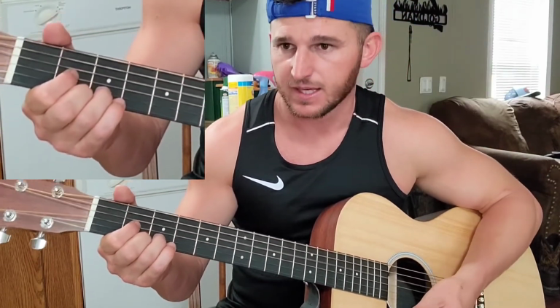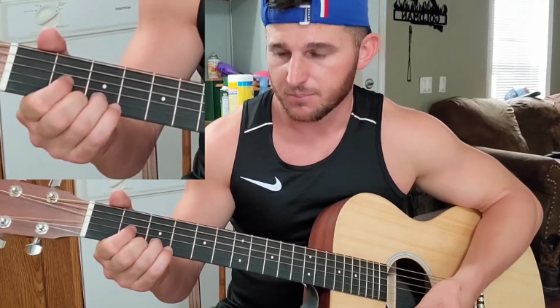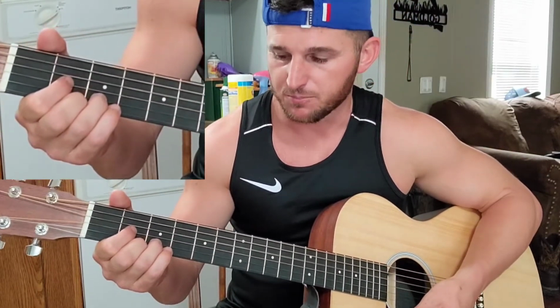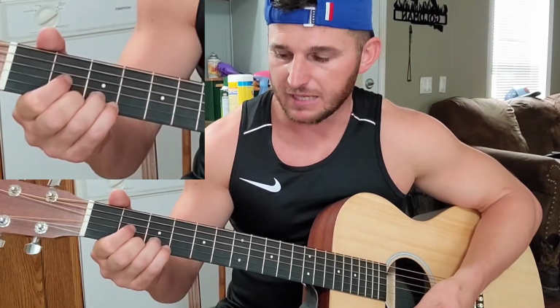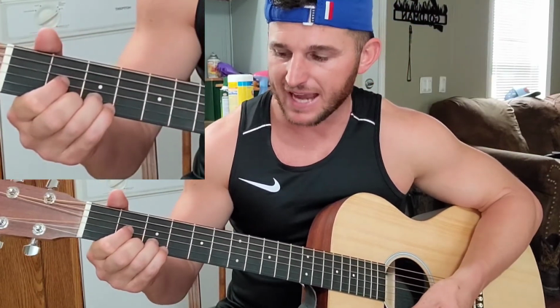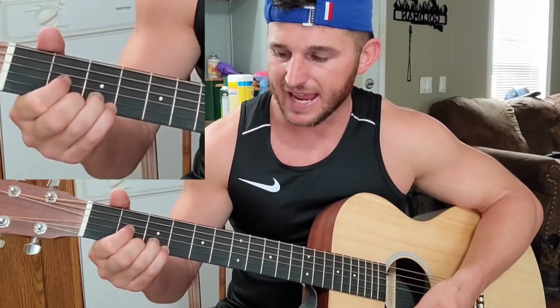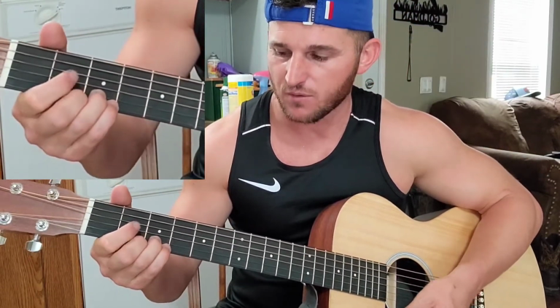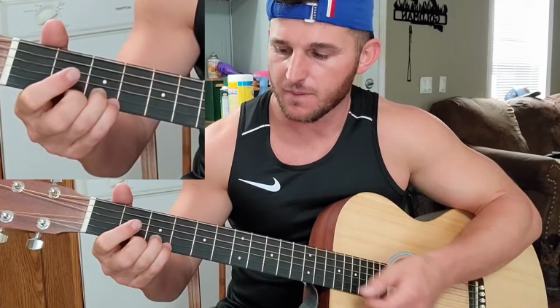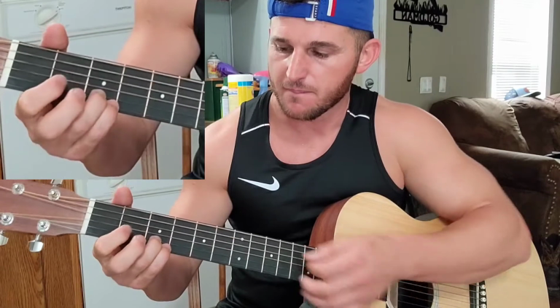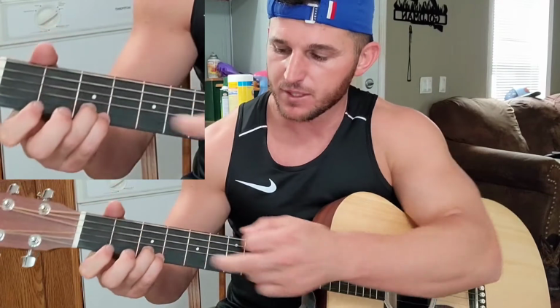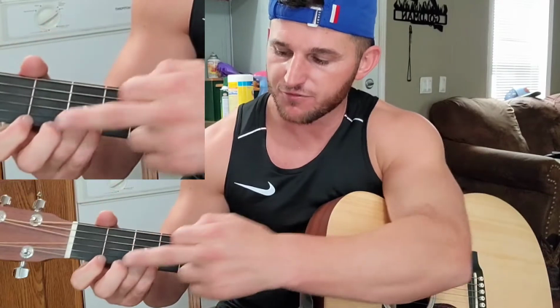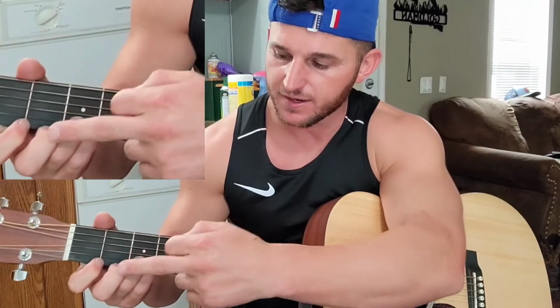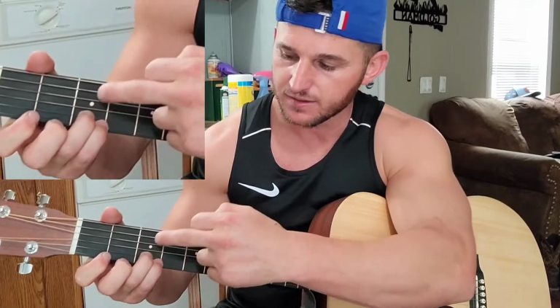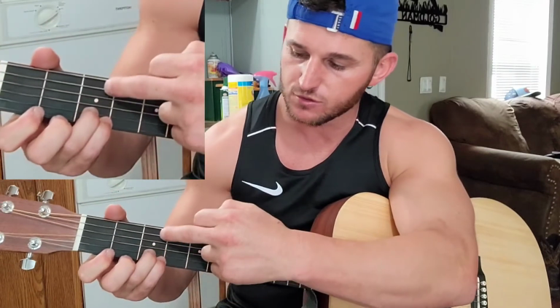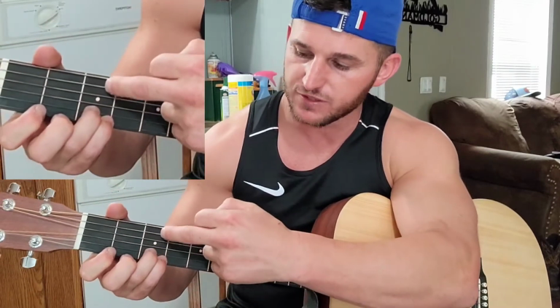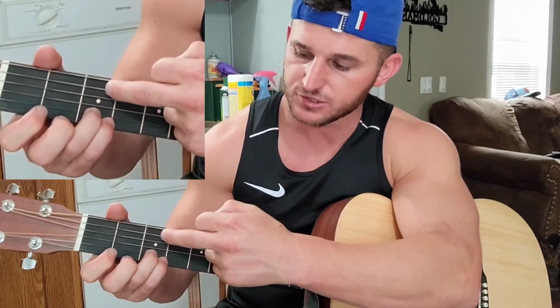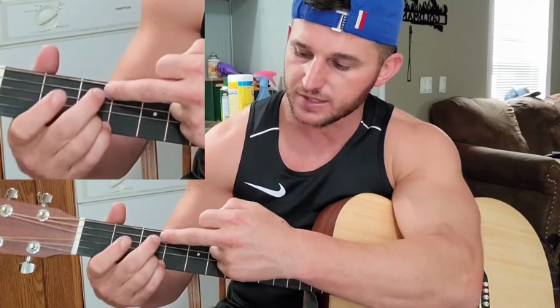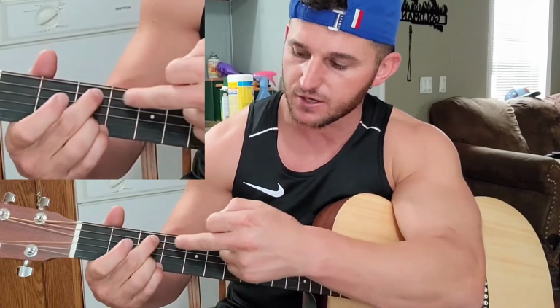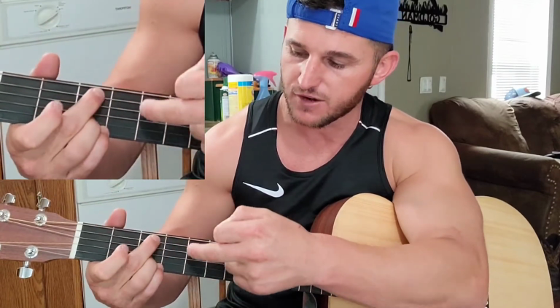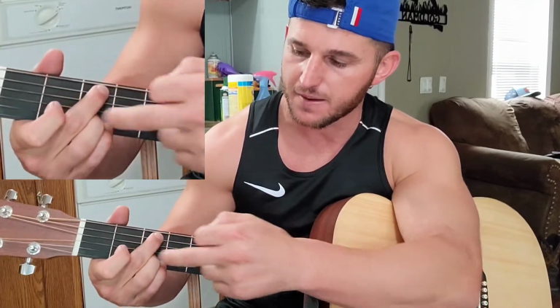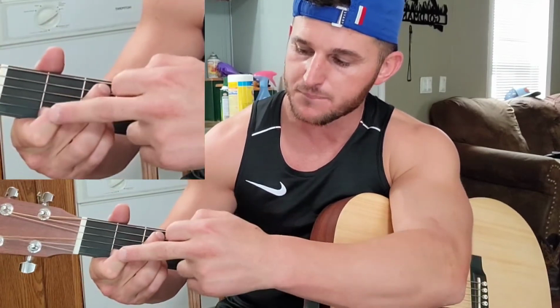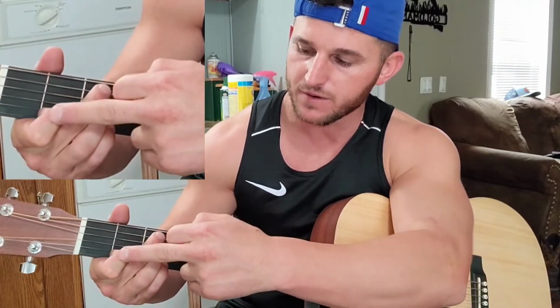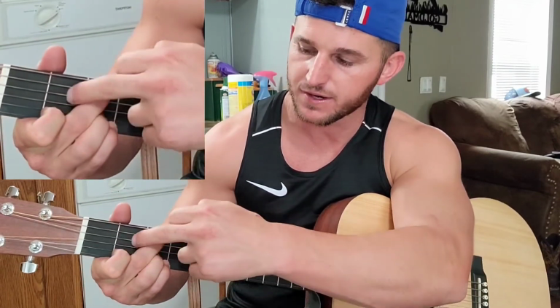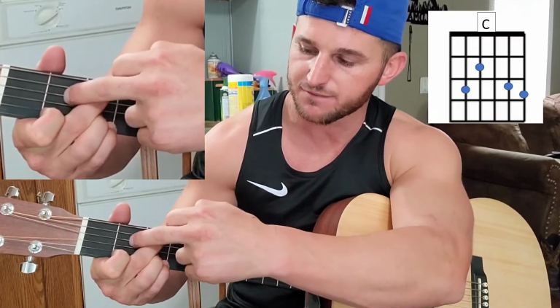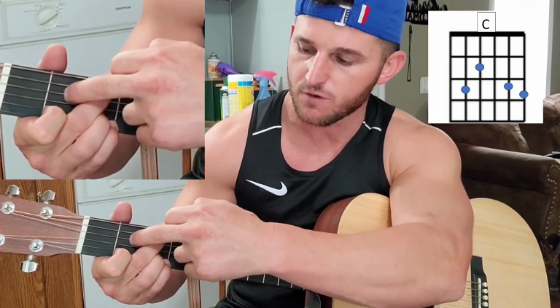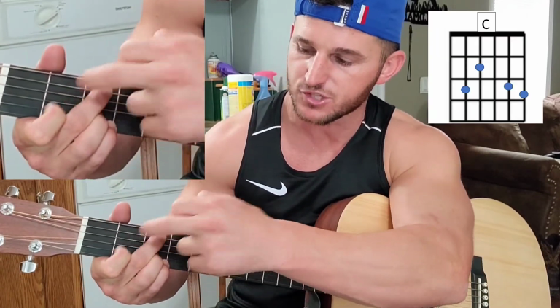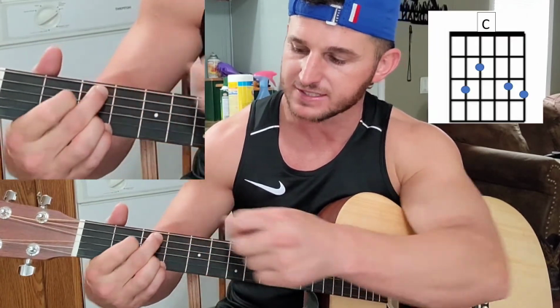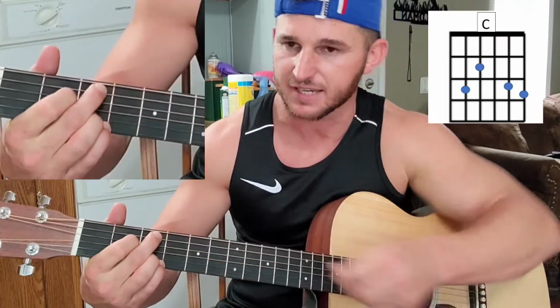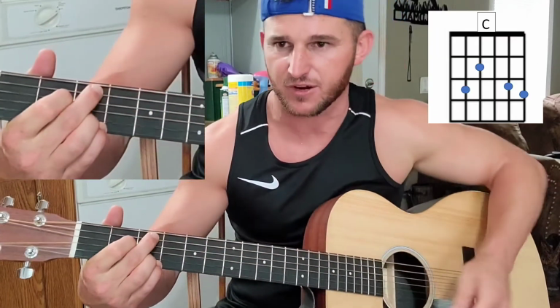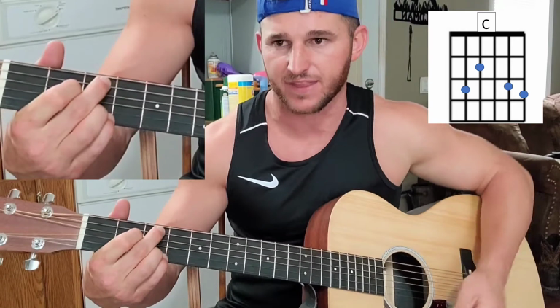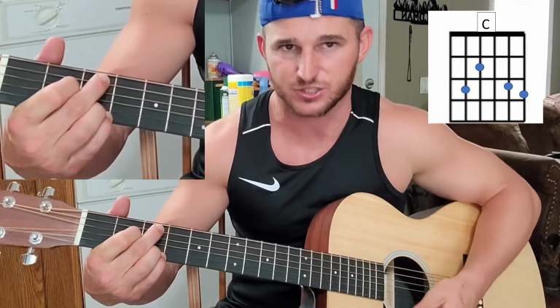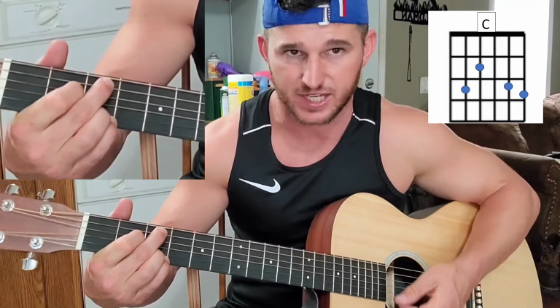Put the pinky back down. Middle finger goes fifth string, third fret. Point finger, fourth string, second fret. That's your C.